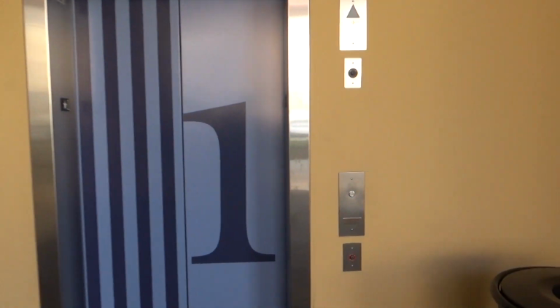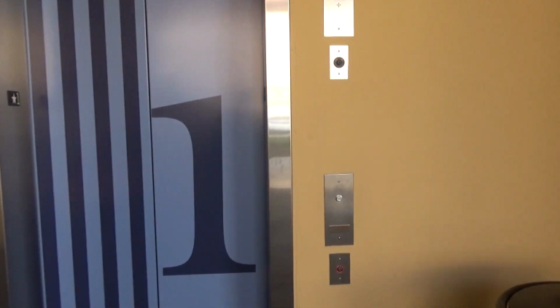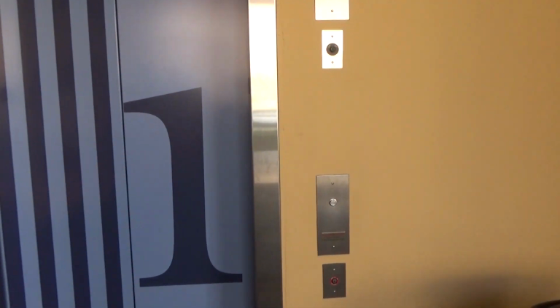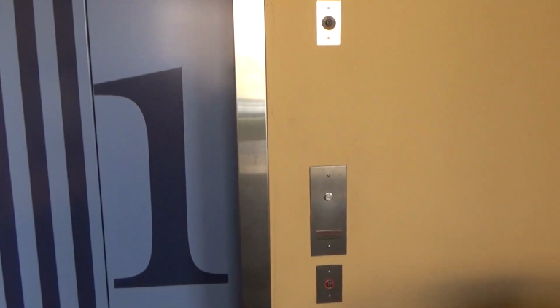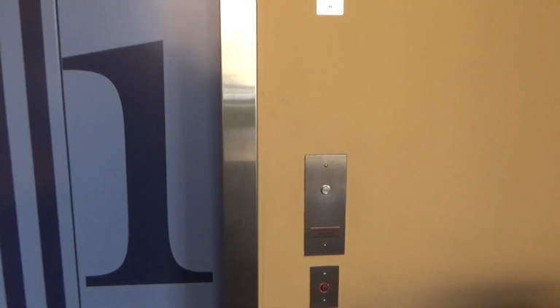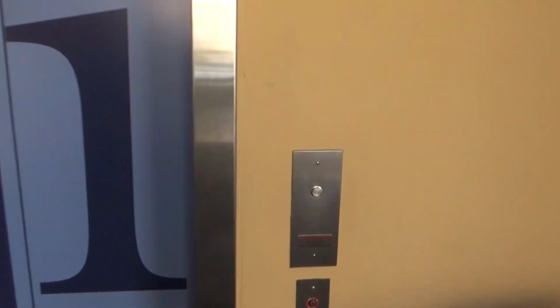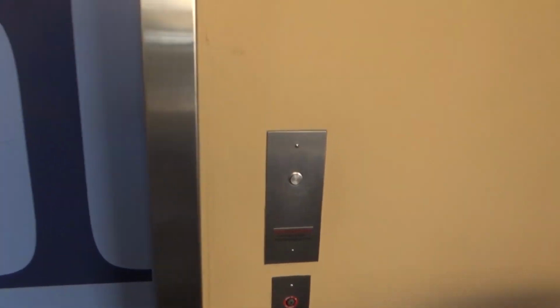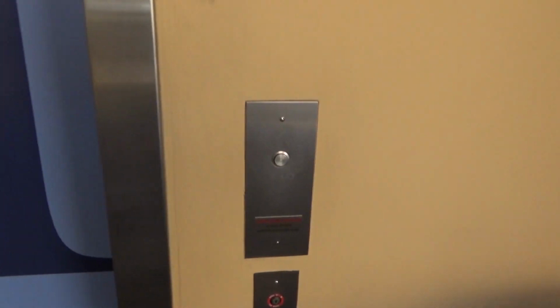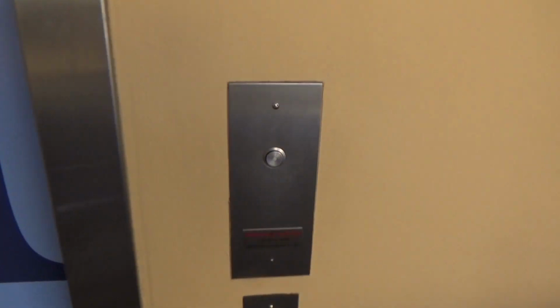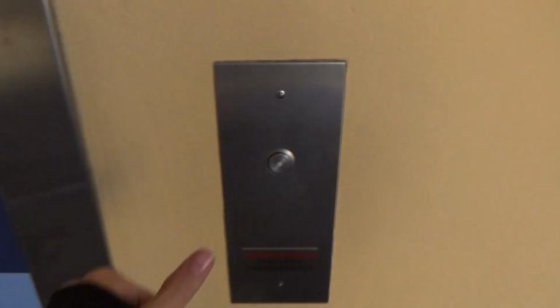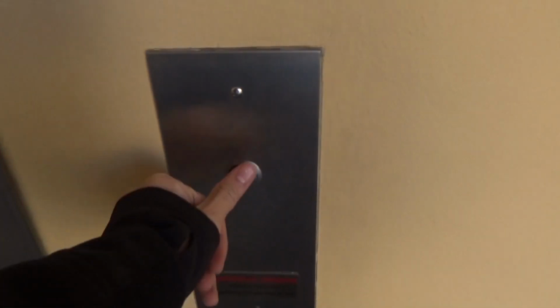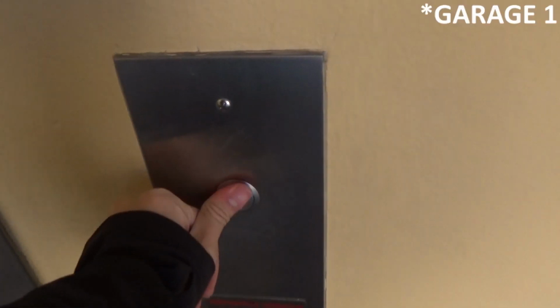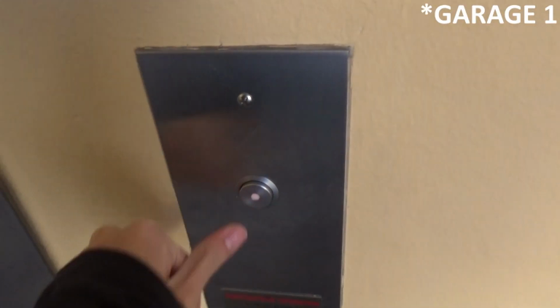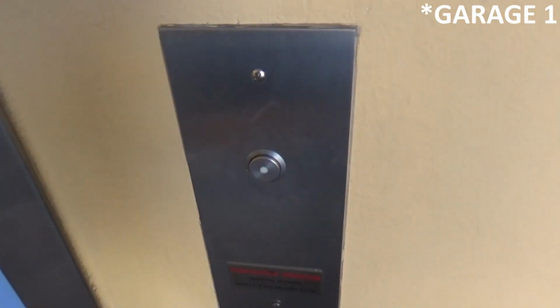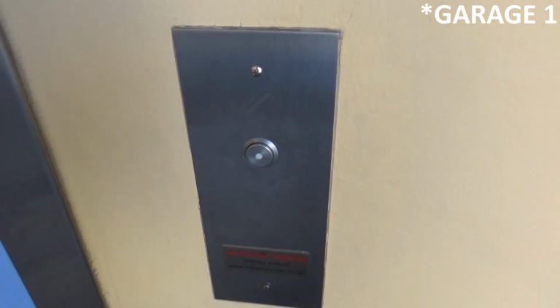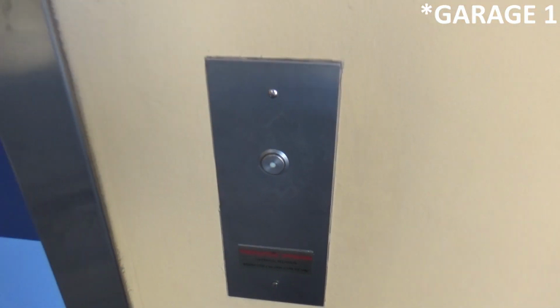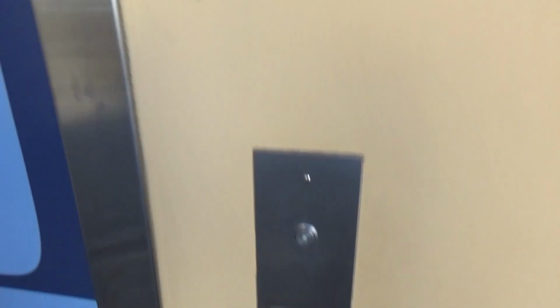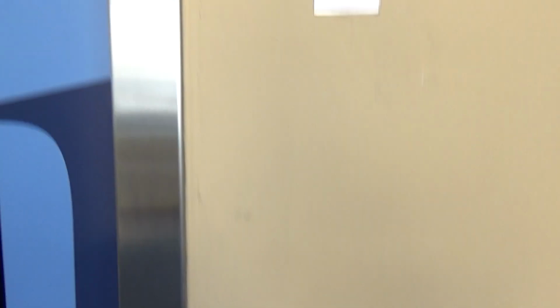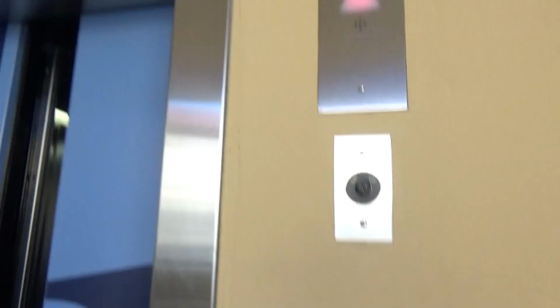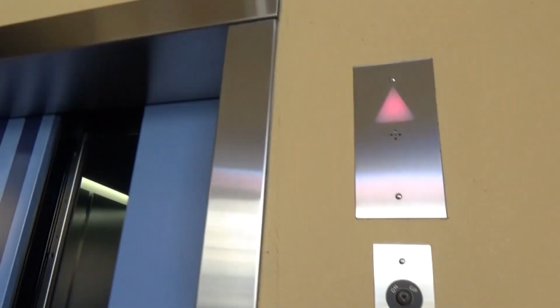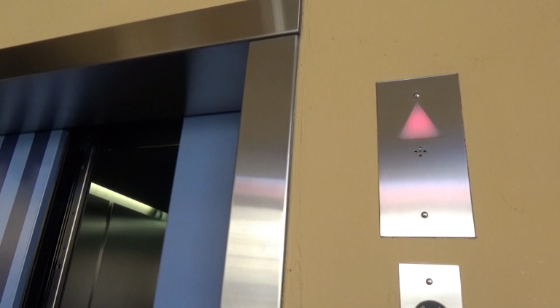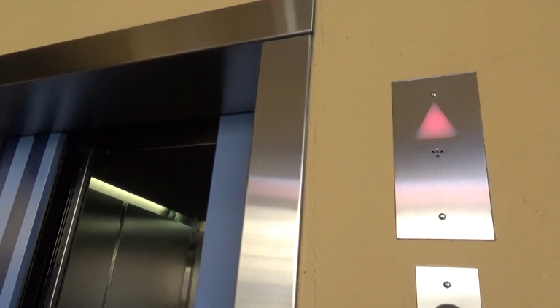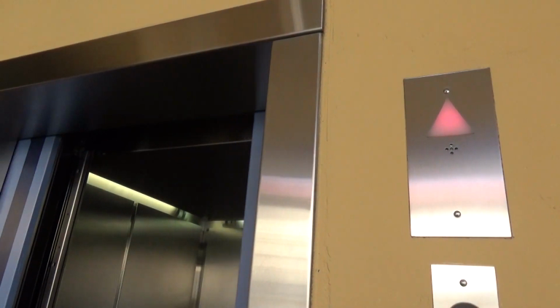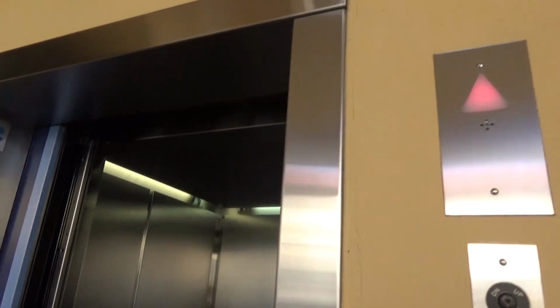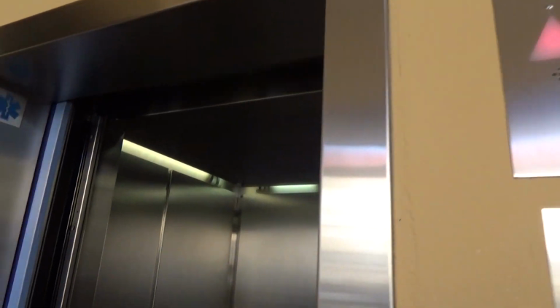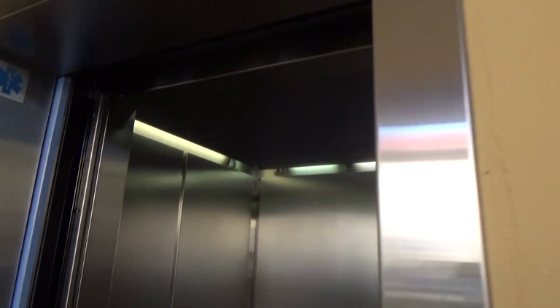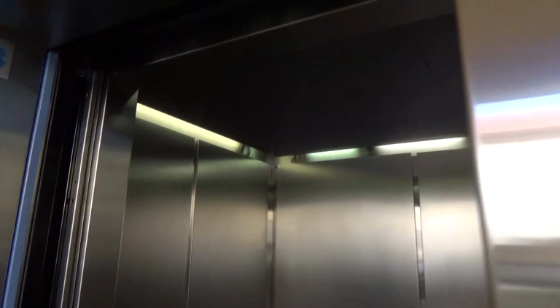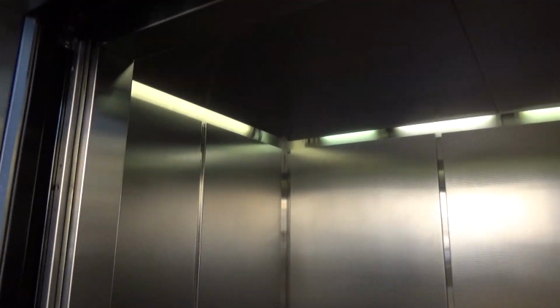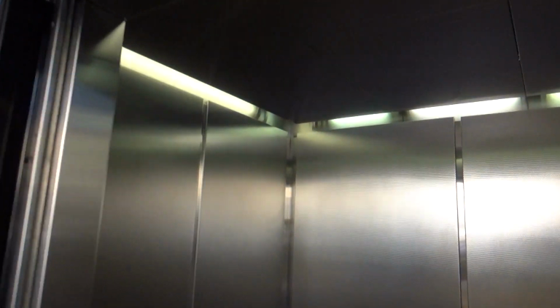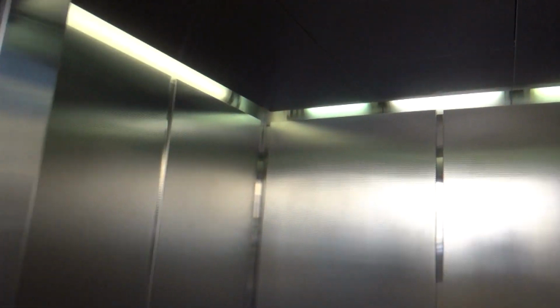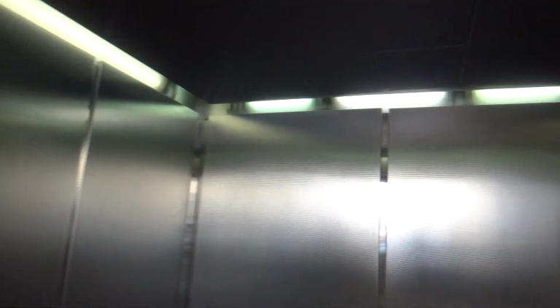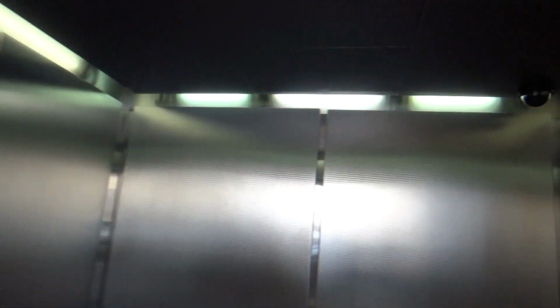These are going to be the elevators at Garage 2 at the Palladio in Folsom, California. Oh, this is the one.